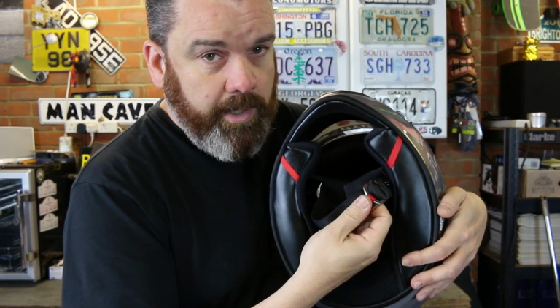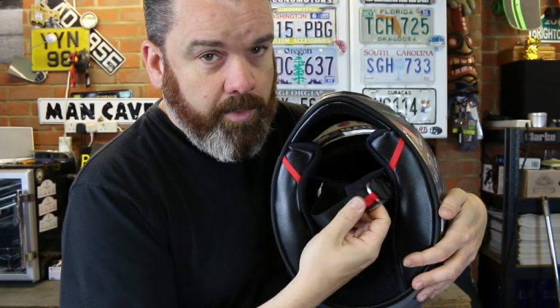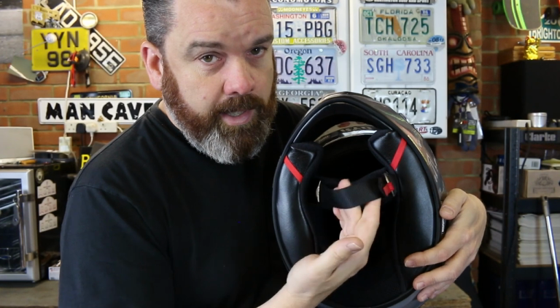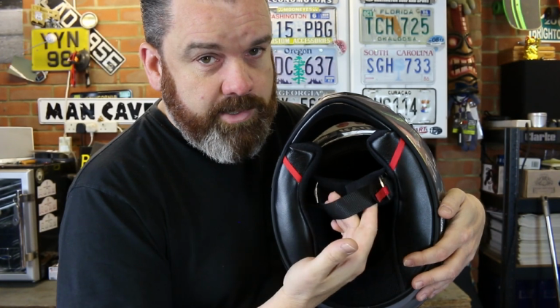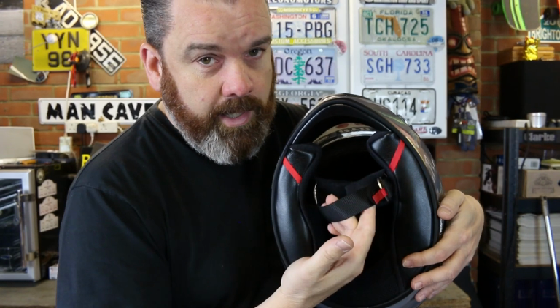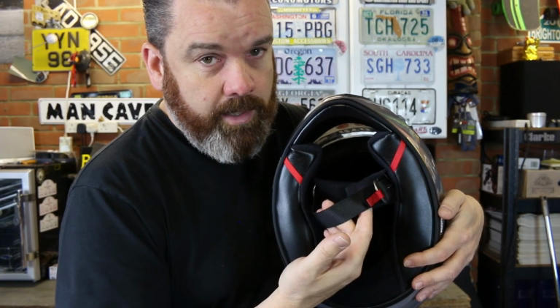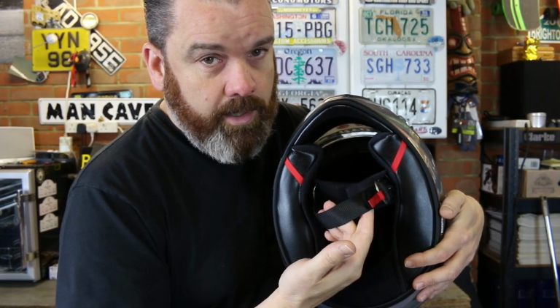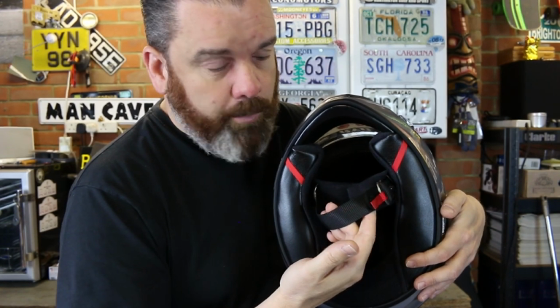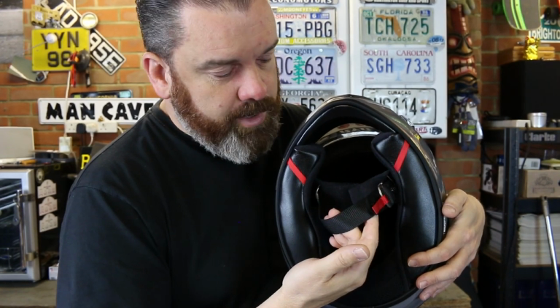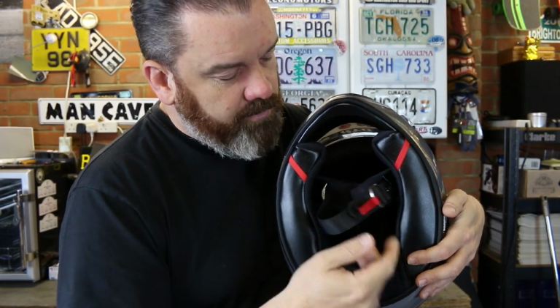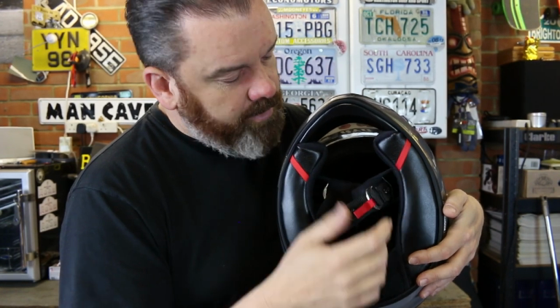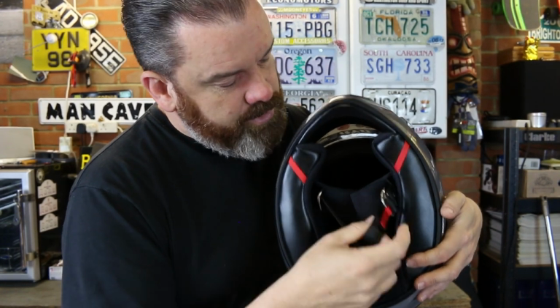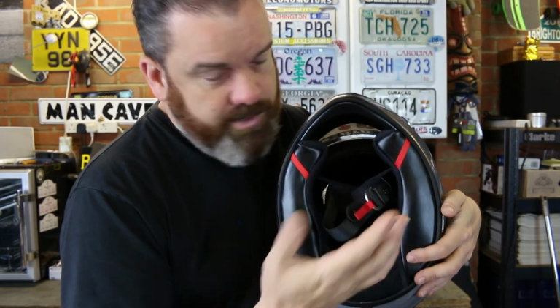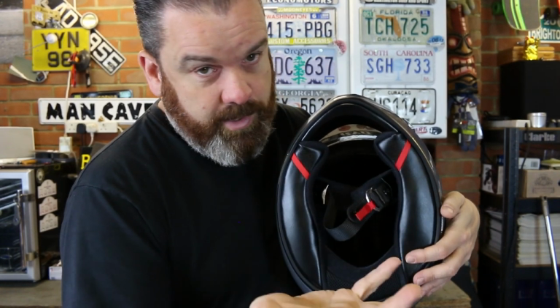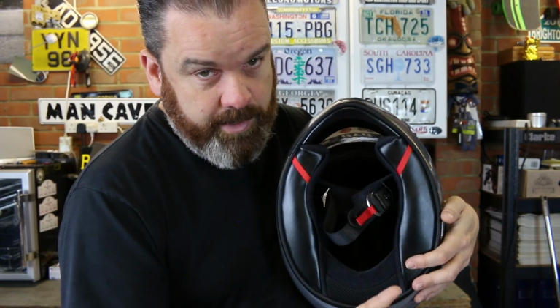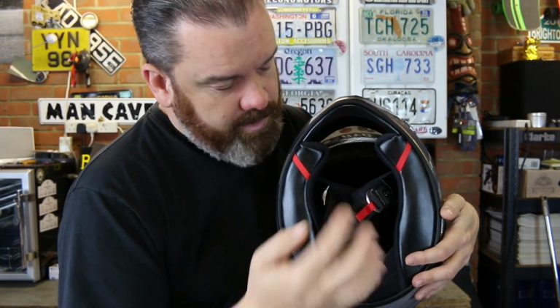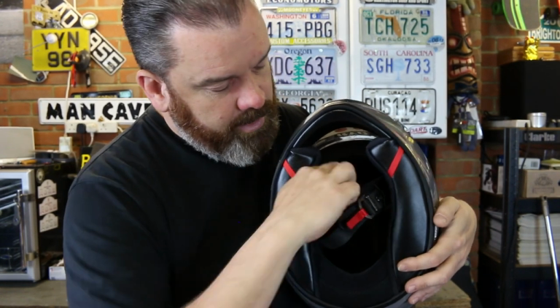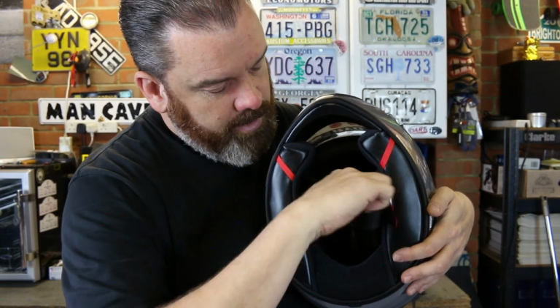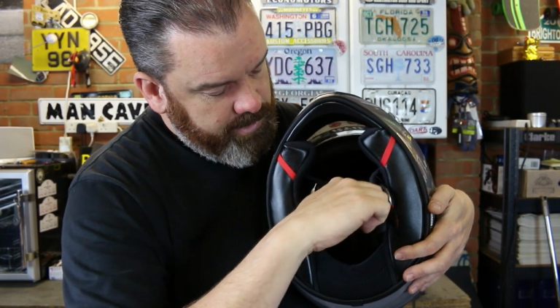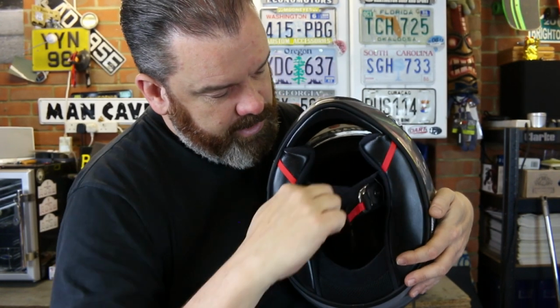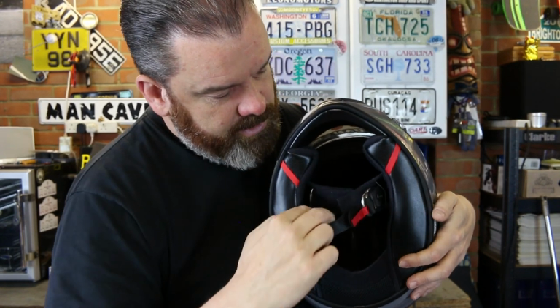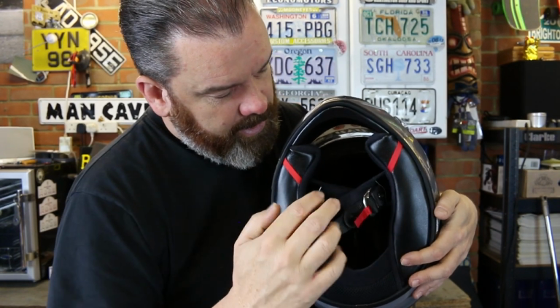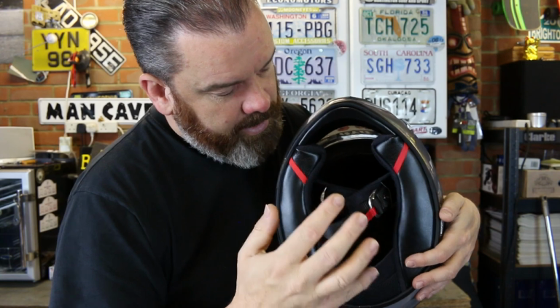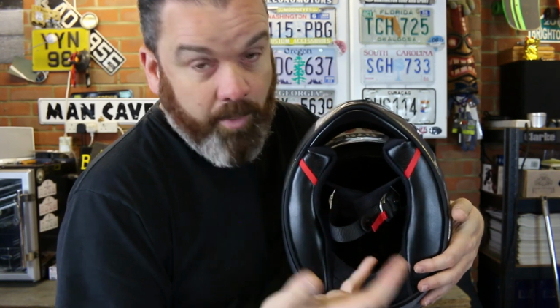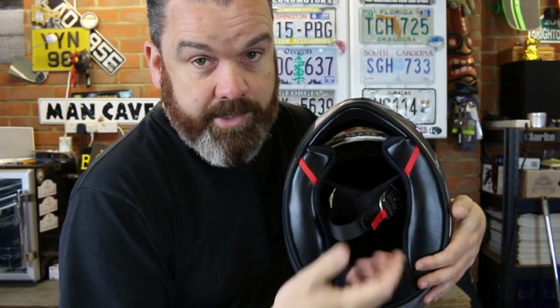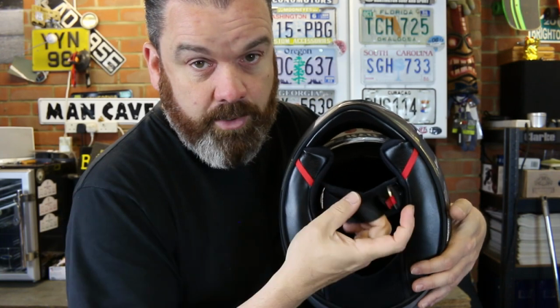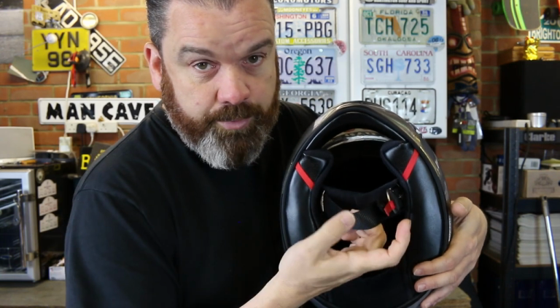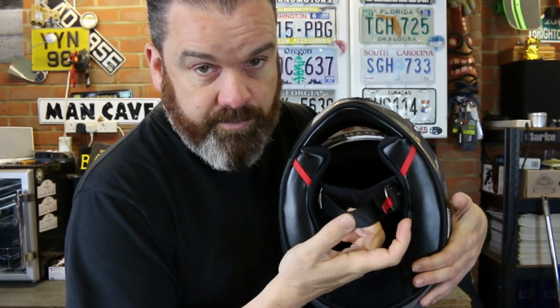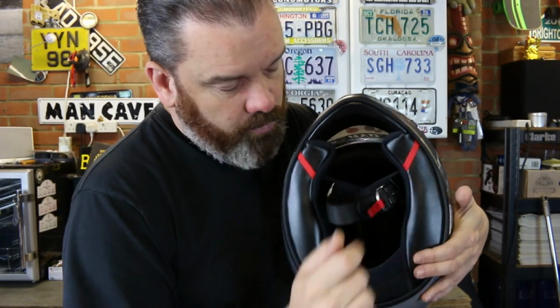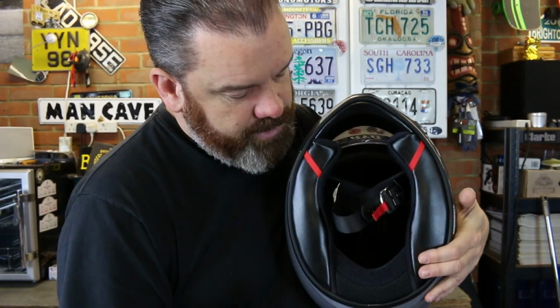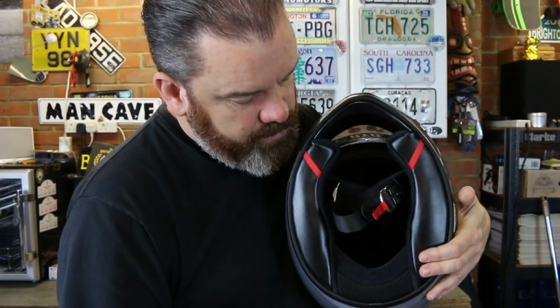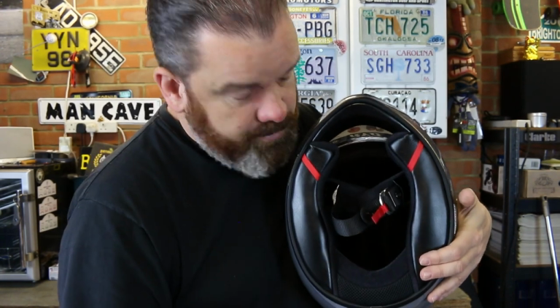The helmet has a double D ring fastening, which I still think is the easiest and best option for chin straps.